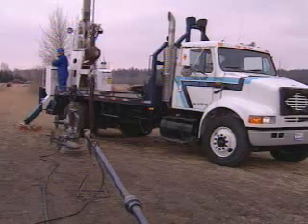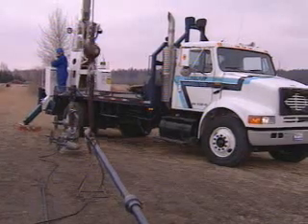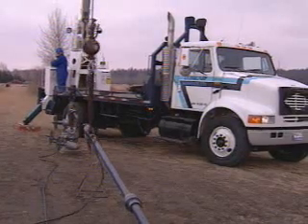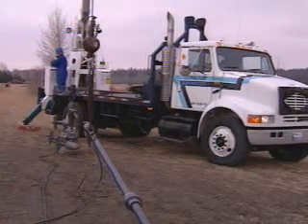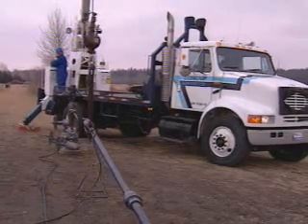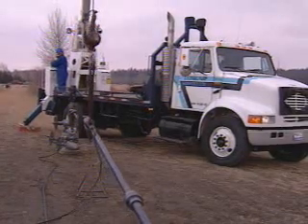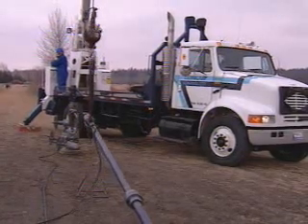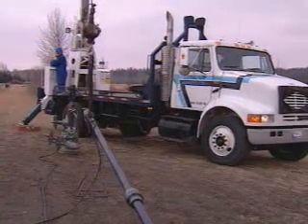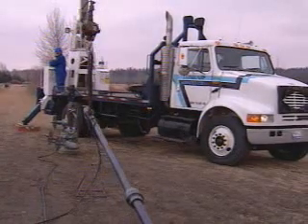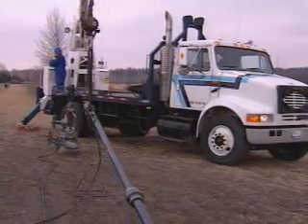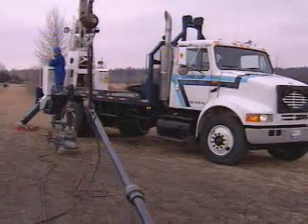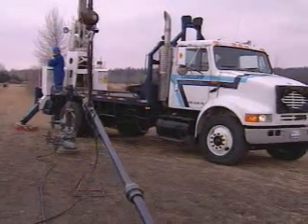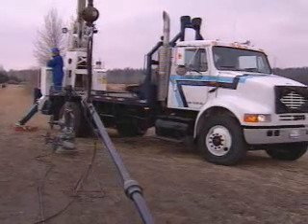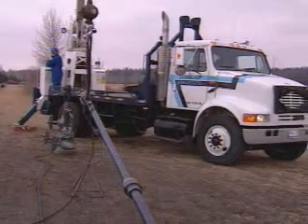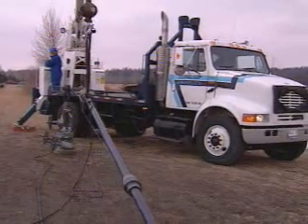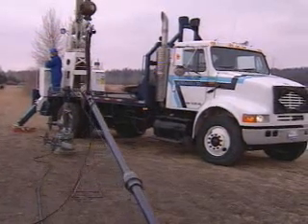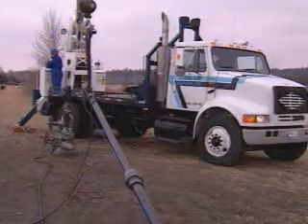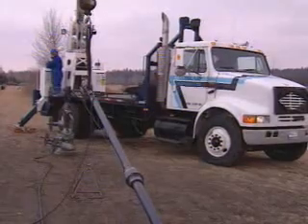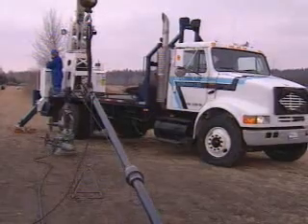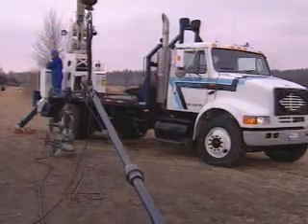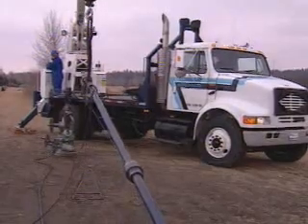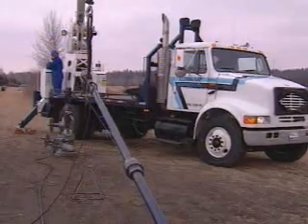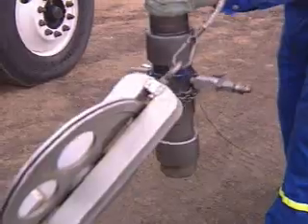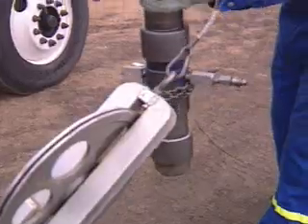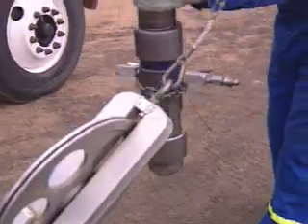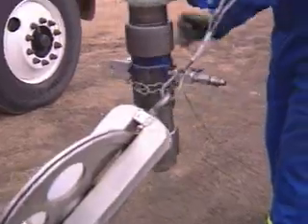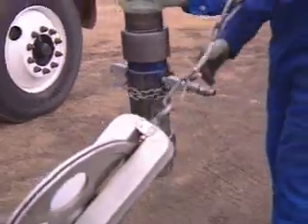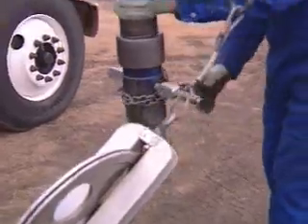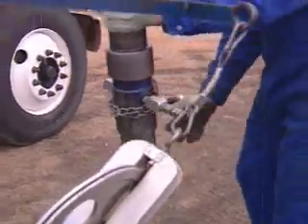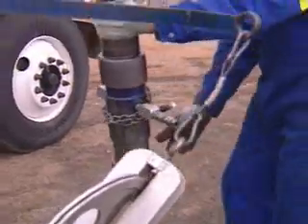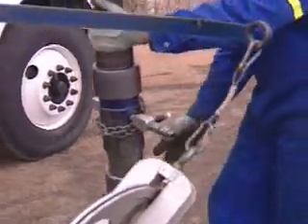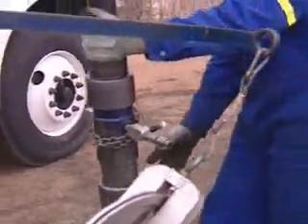After the string is together, a crane lifts the unit into place where it's secured to the top of the wellhead.